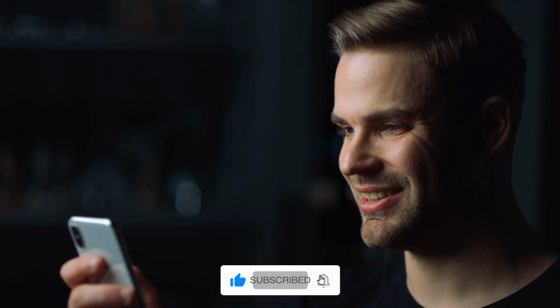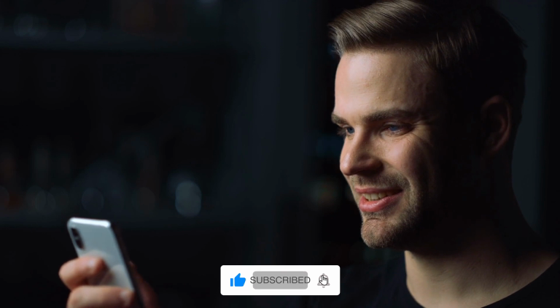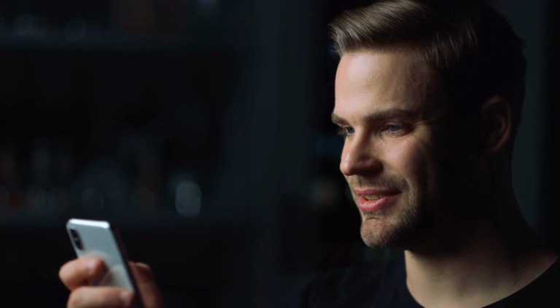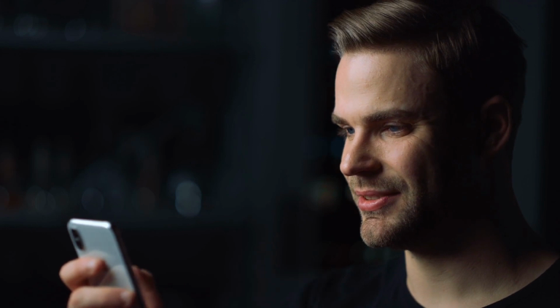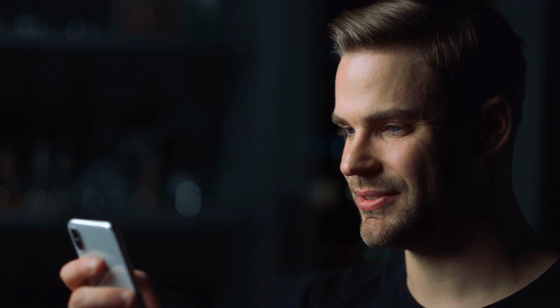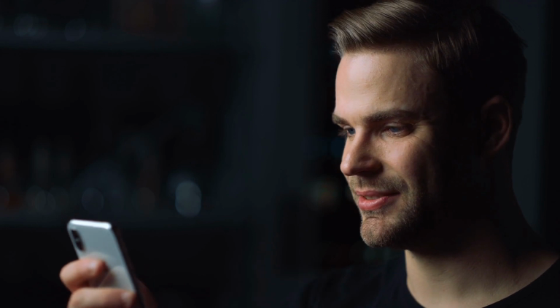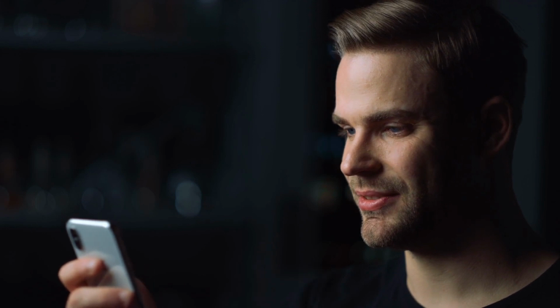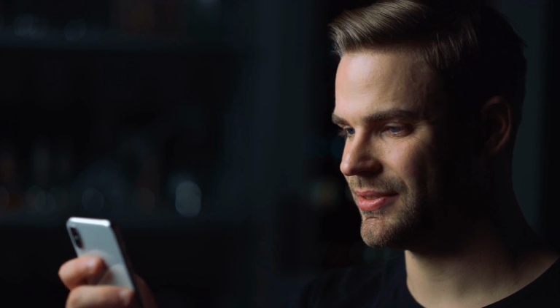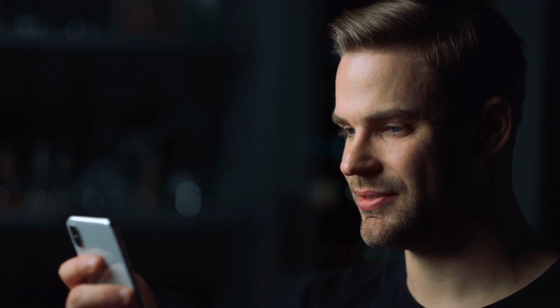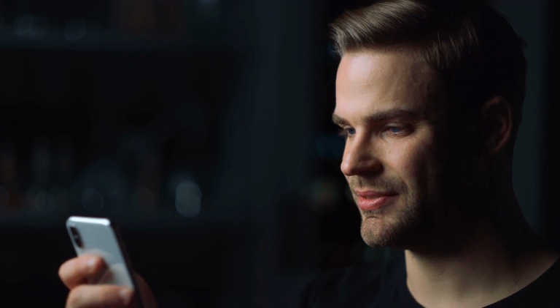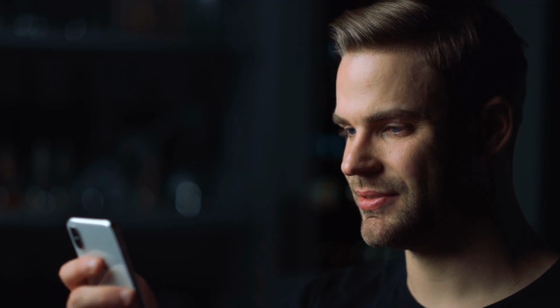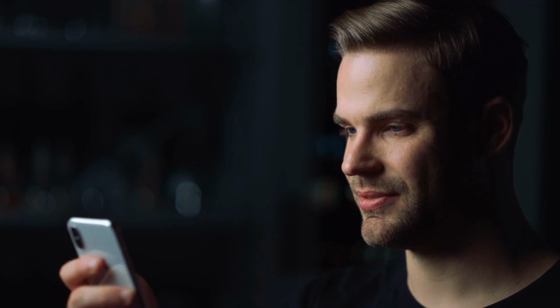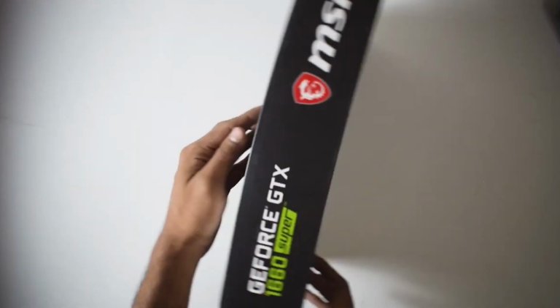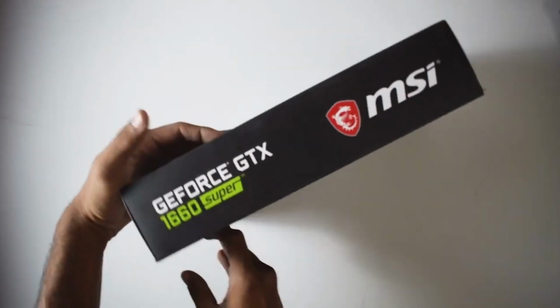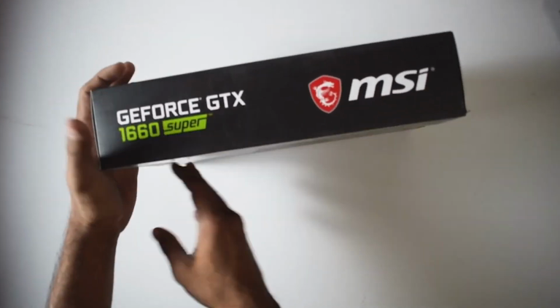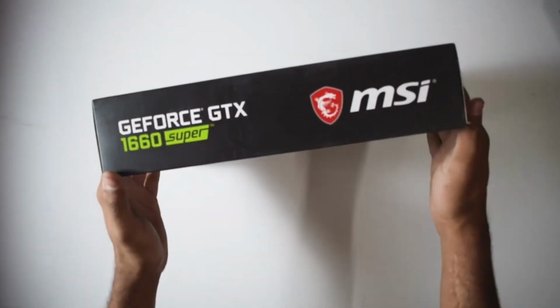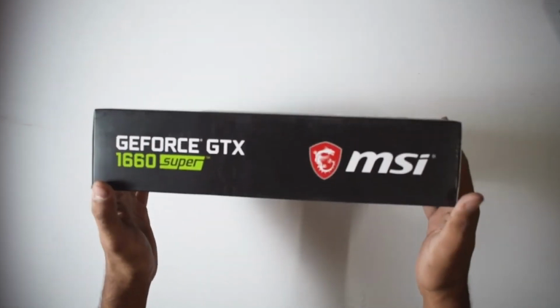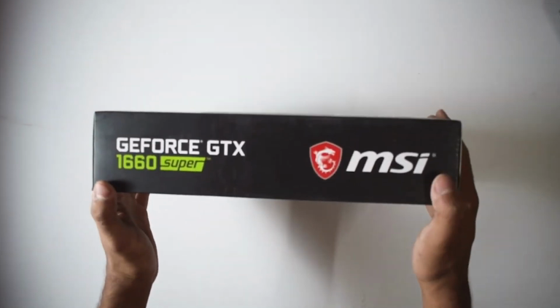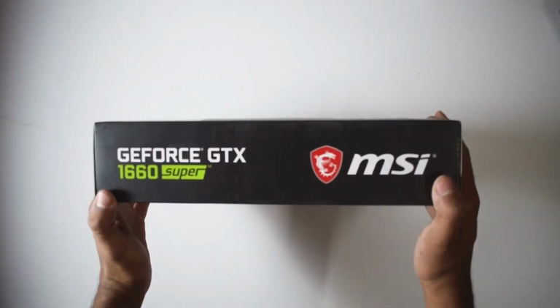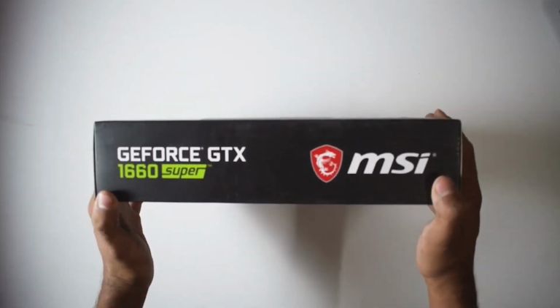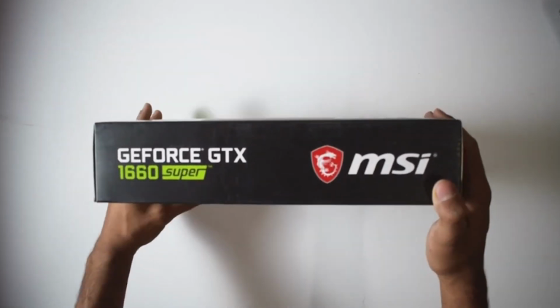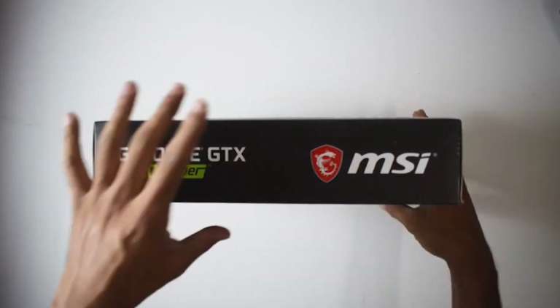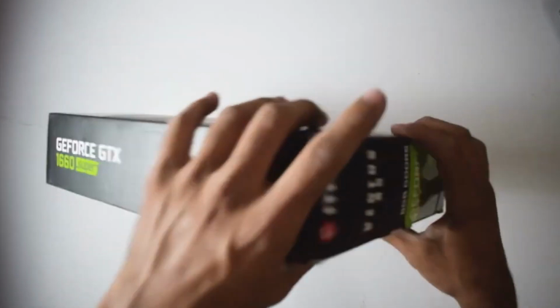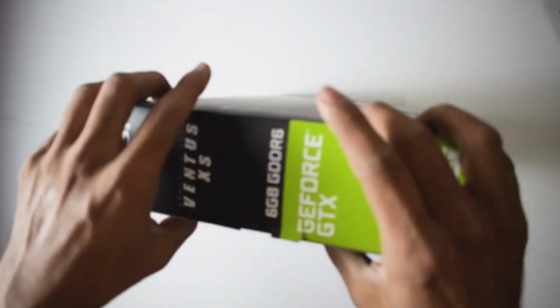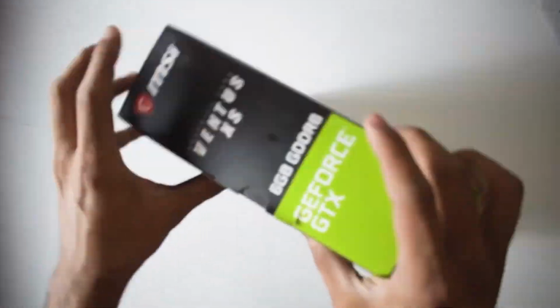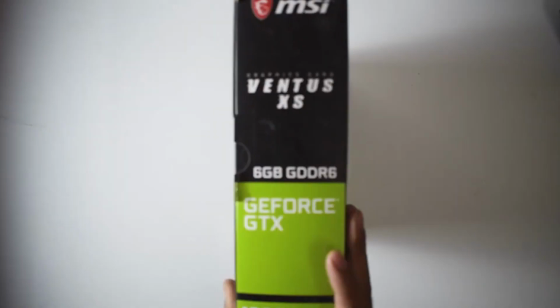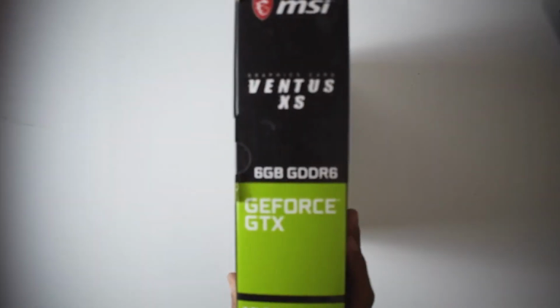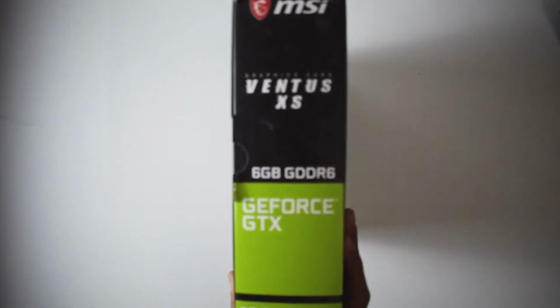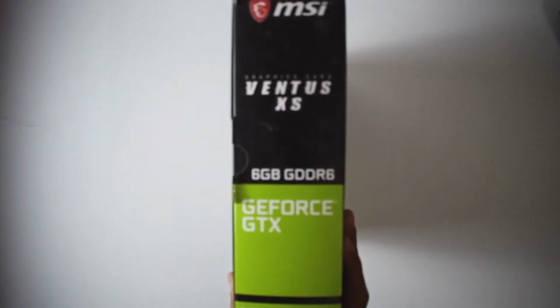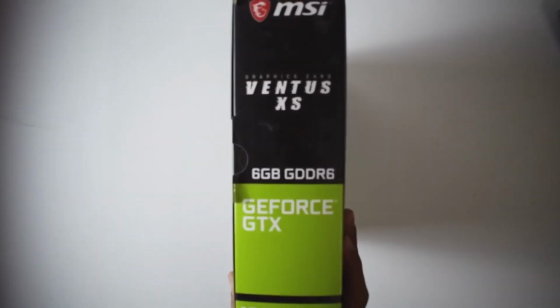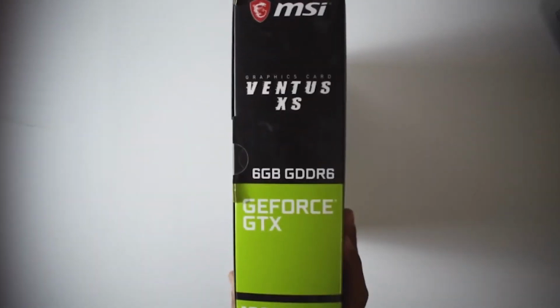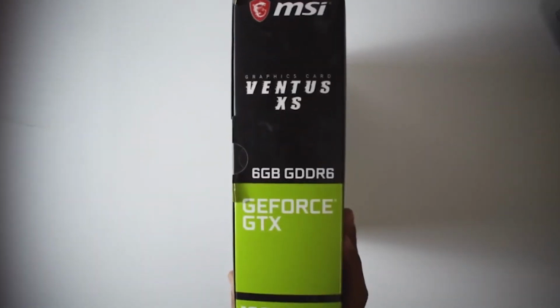Now let's get started. Below we'll review the top 5 best GPUs for Ryzen 5 5600G.